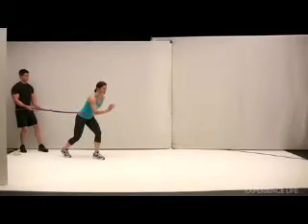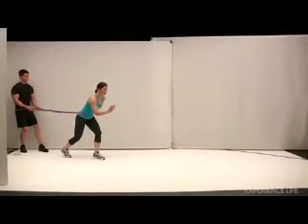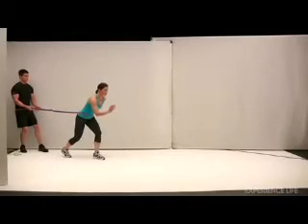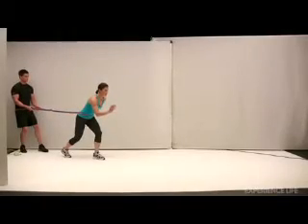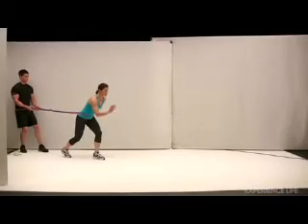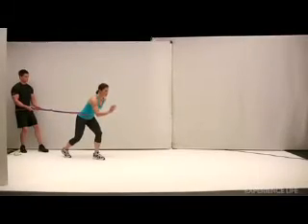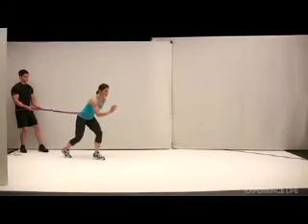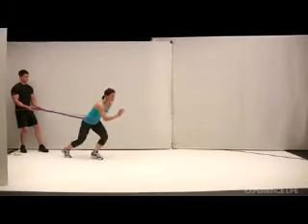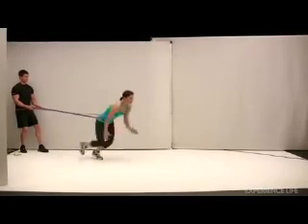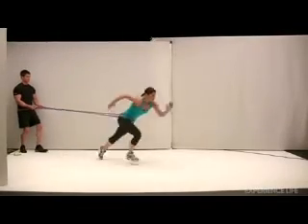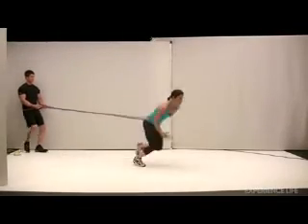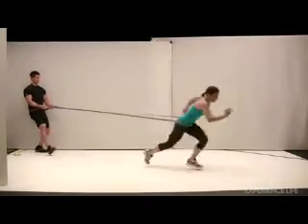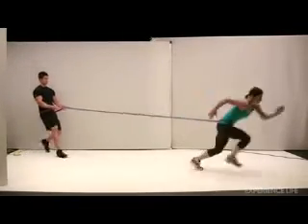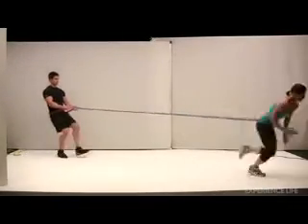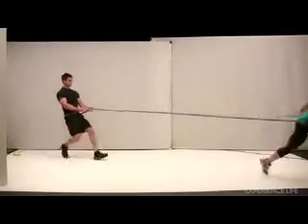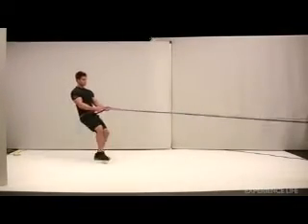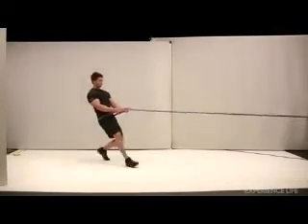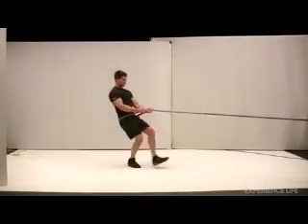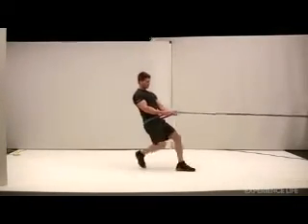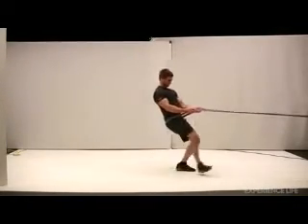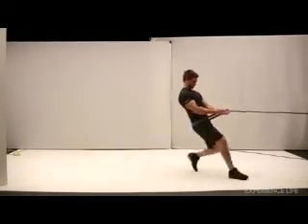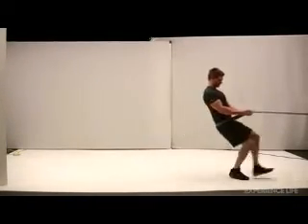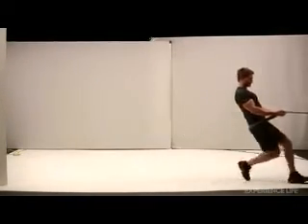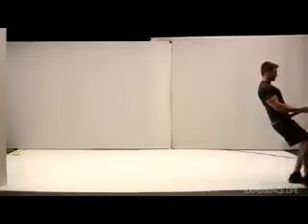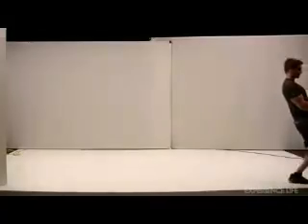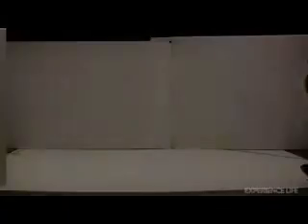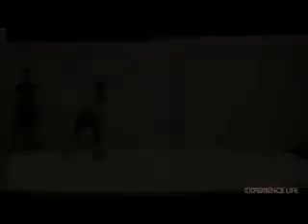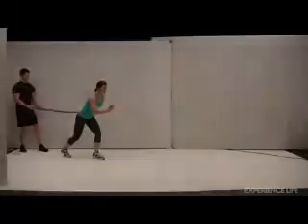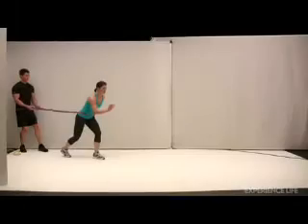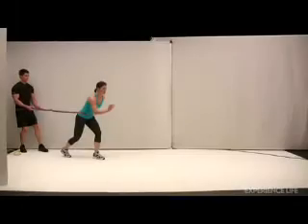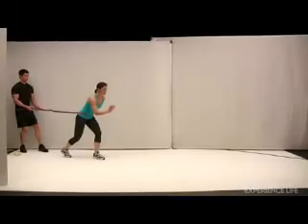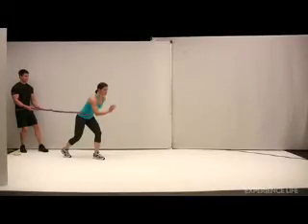Sprint away from your partner for approximately 20 yards, keeping your shoulders back and avoiding bending at the waist as you run.